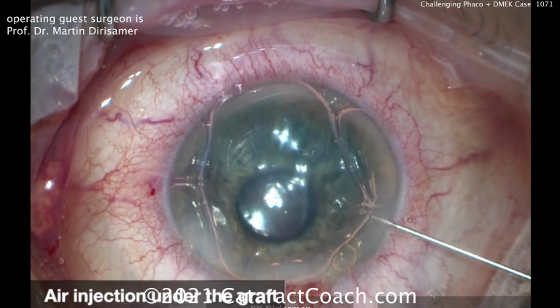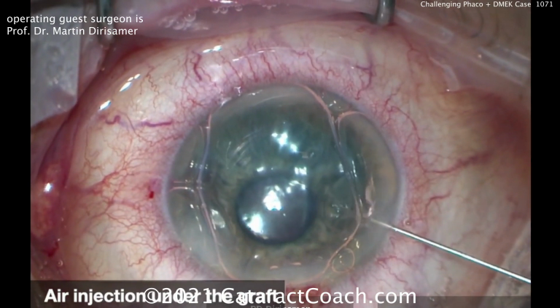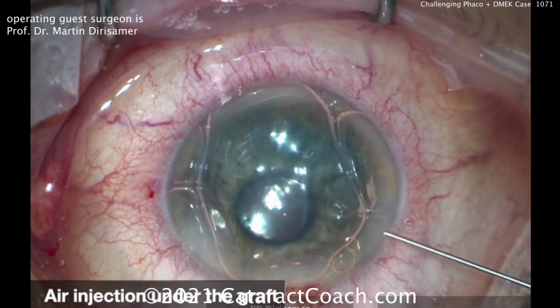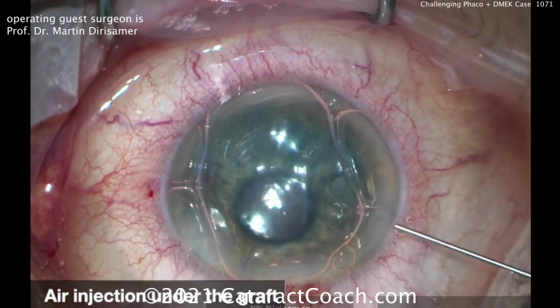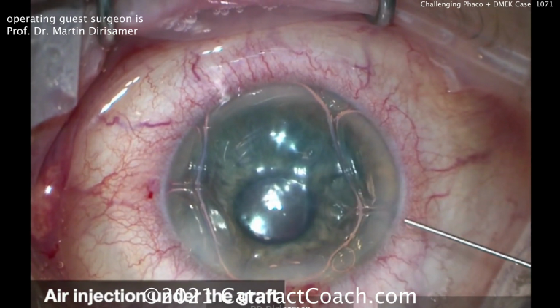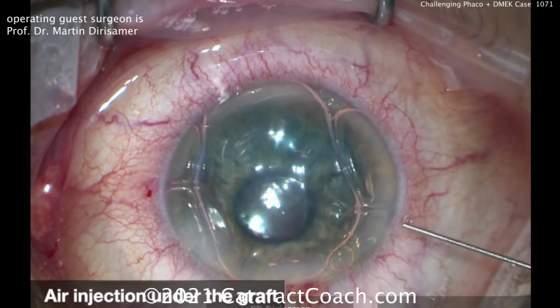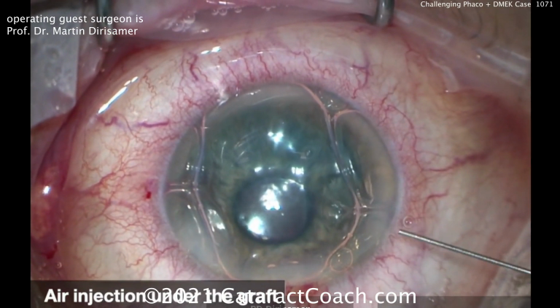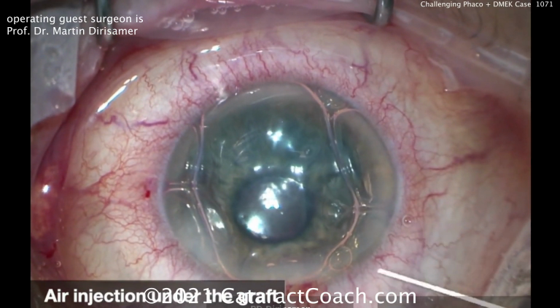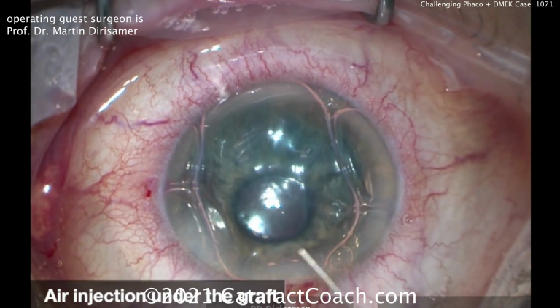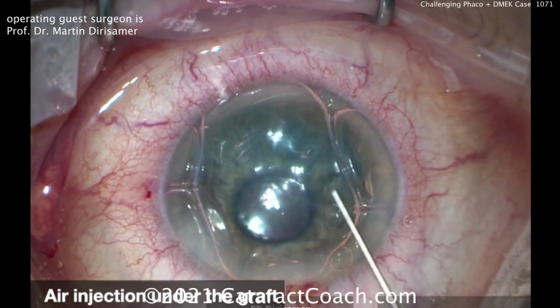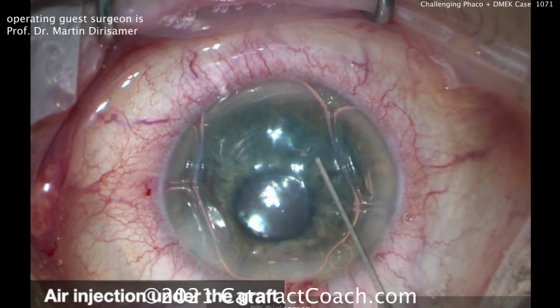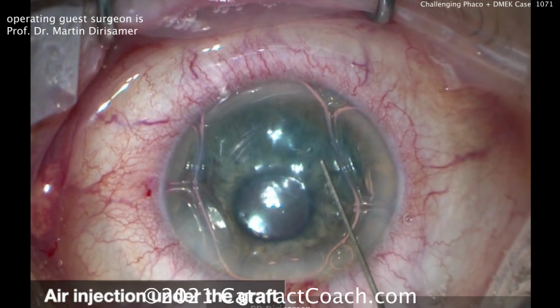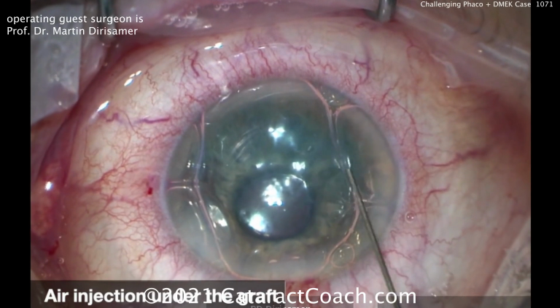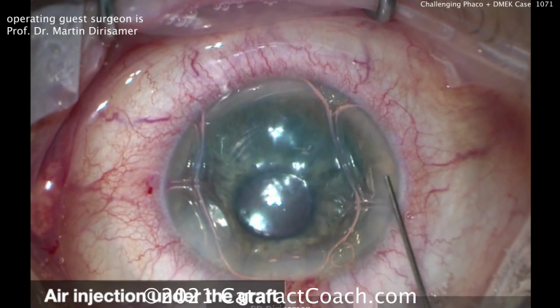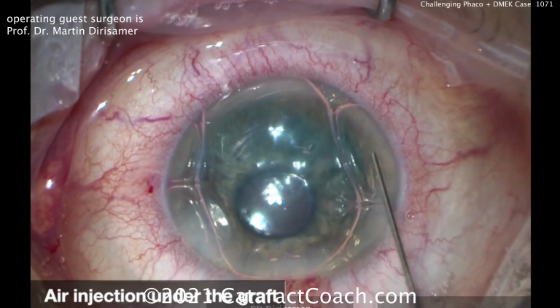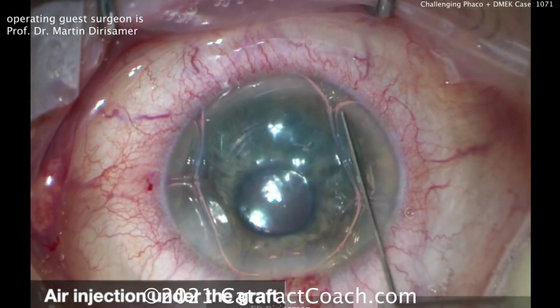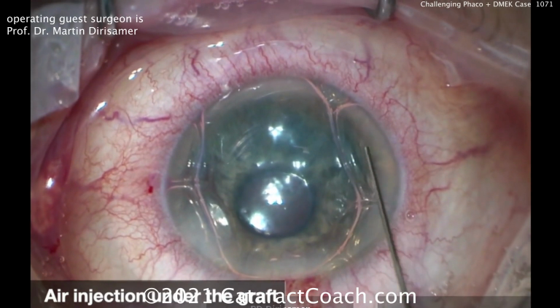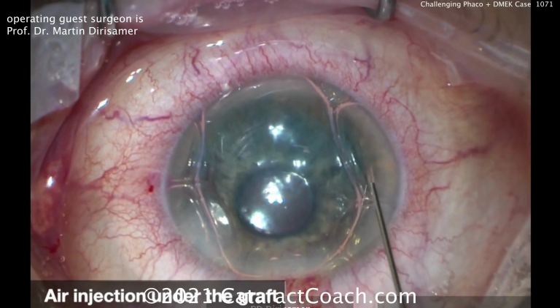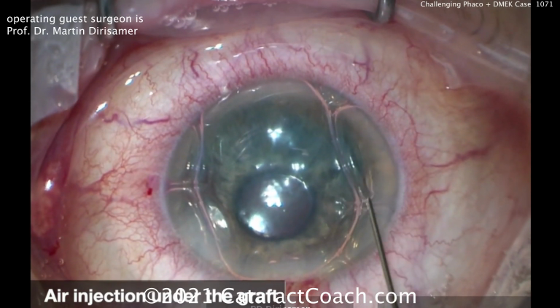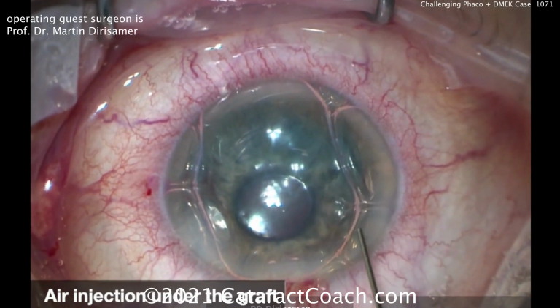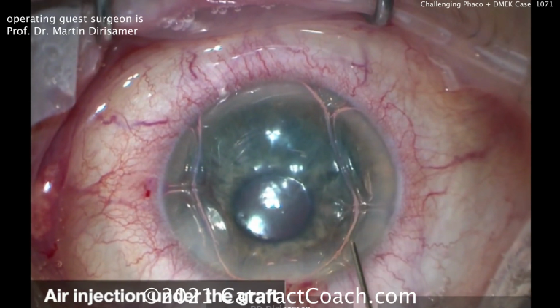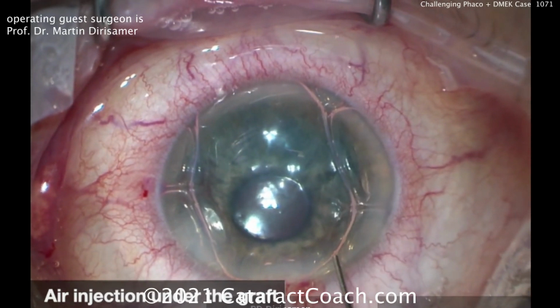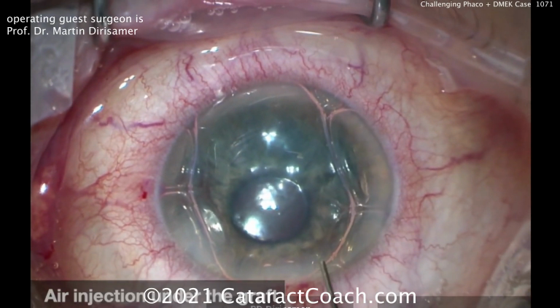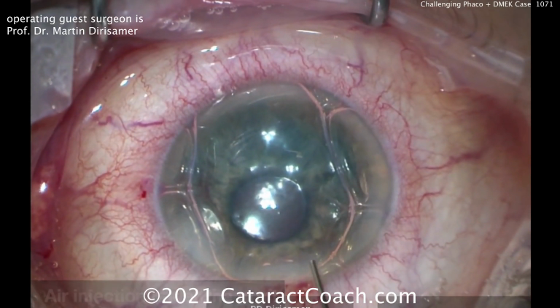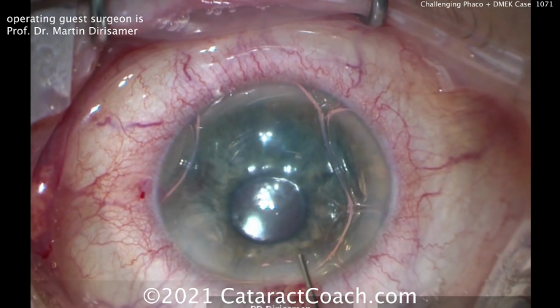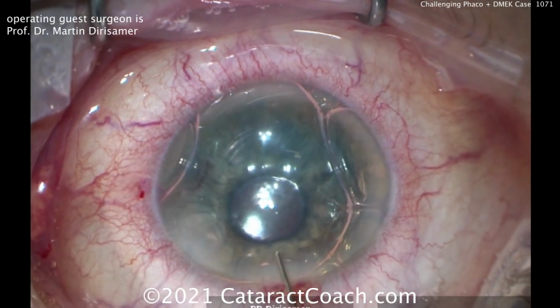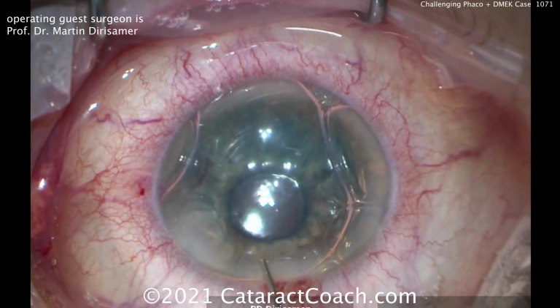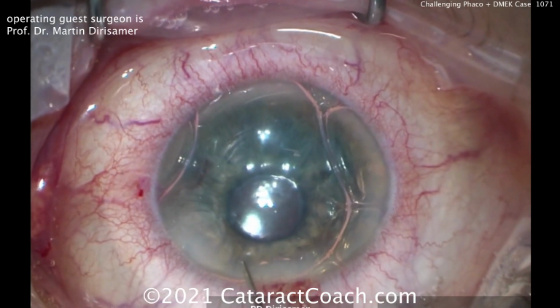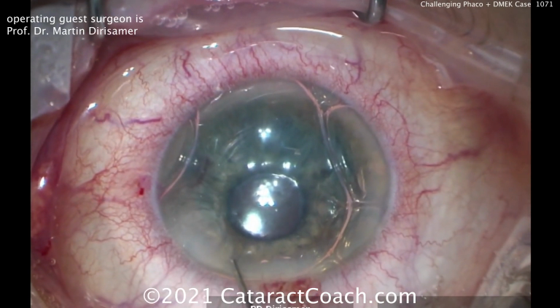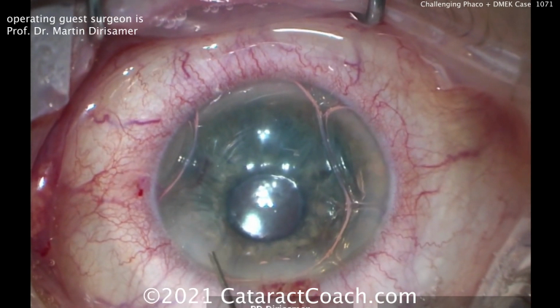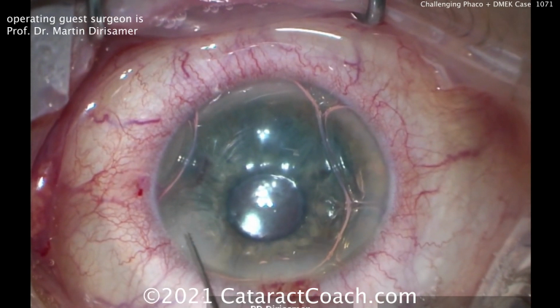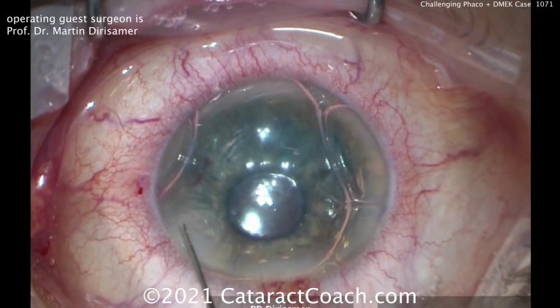16% SF6 is used, which gives you a little bit more time to hold the graft in place.